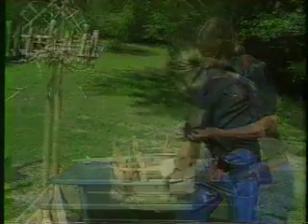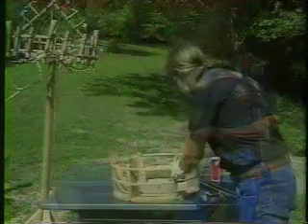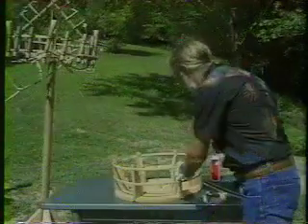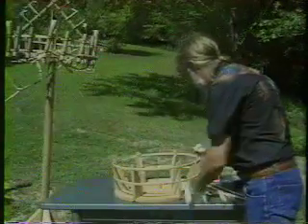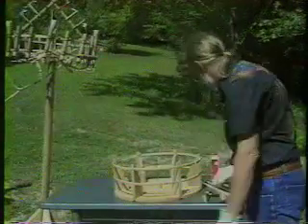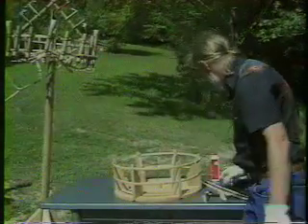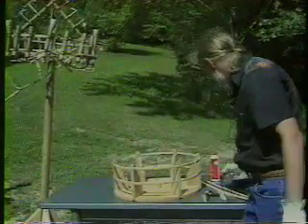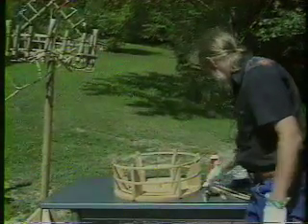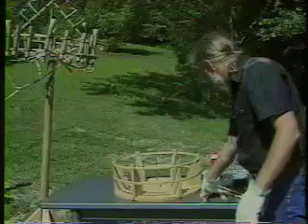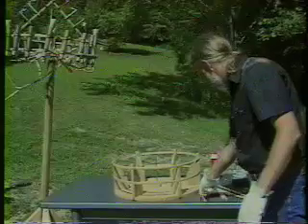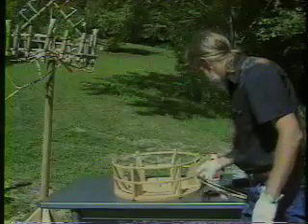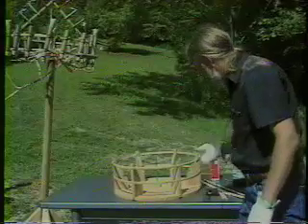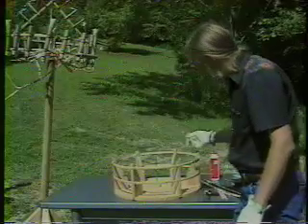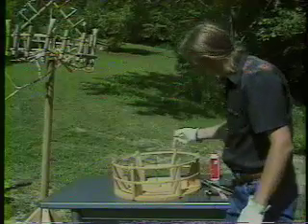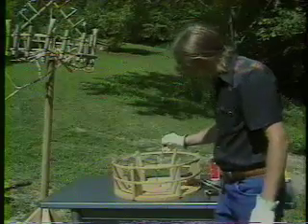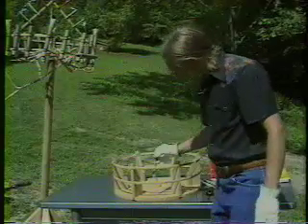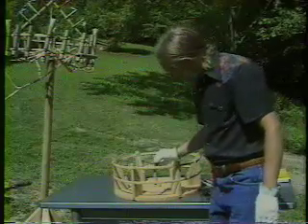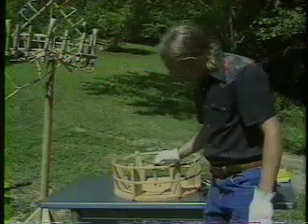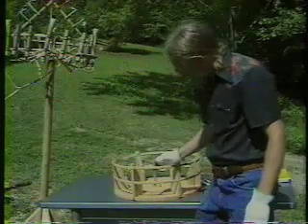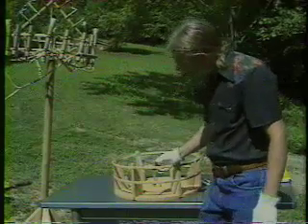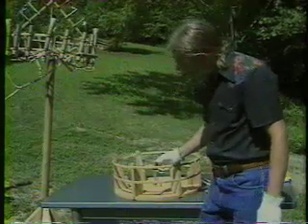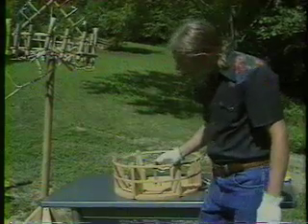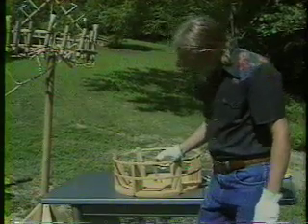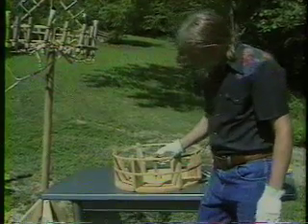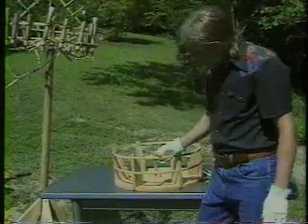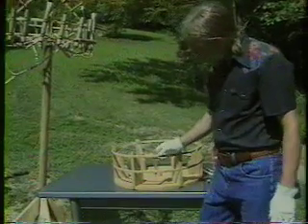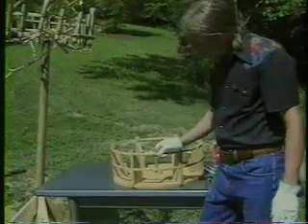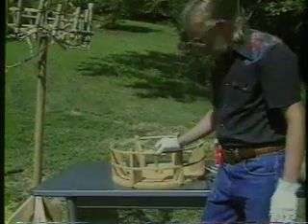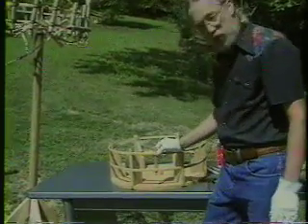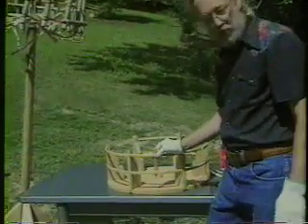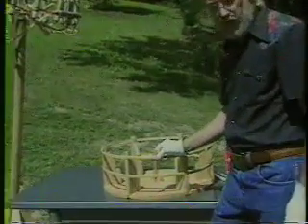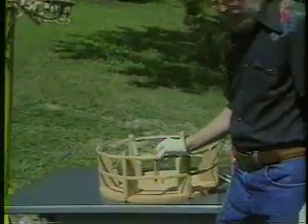This is where we're now going to start putting on our vertical struts. These hold the two hoops together.